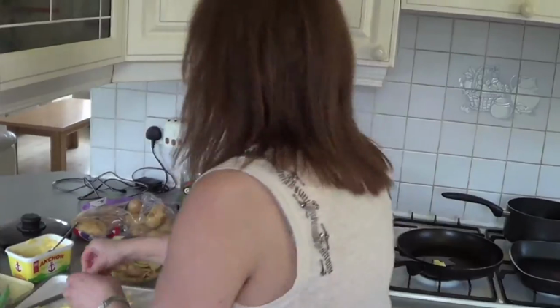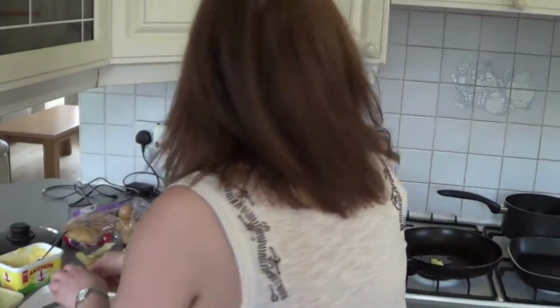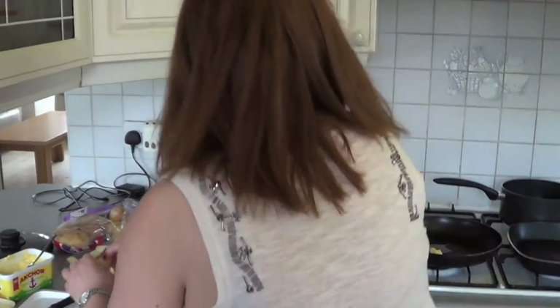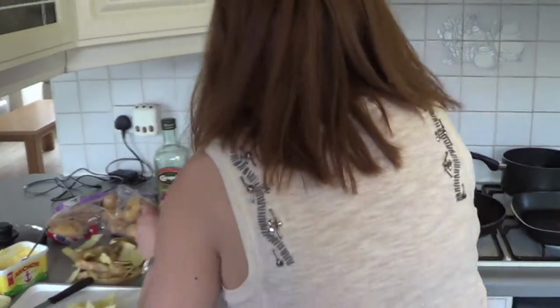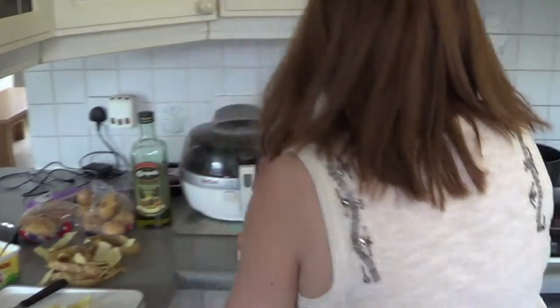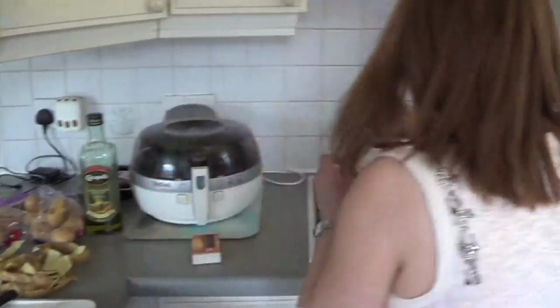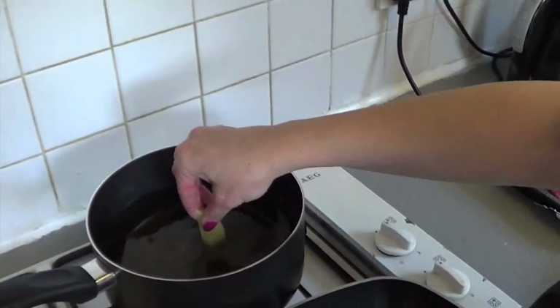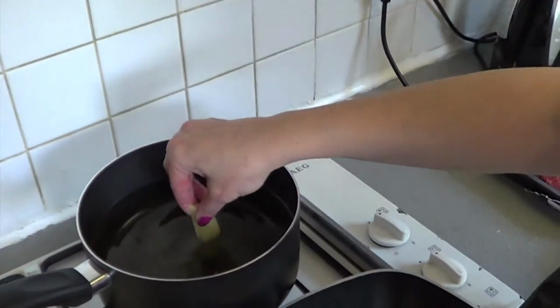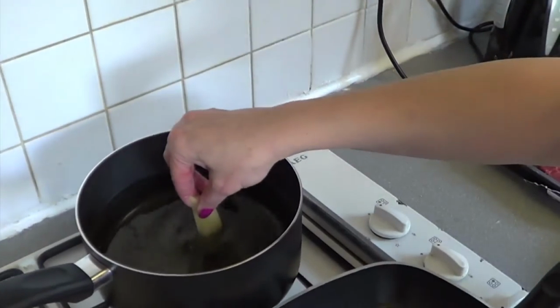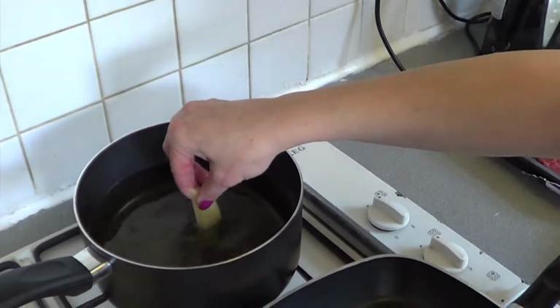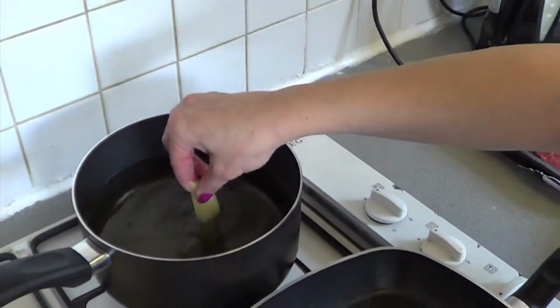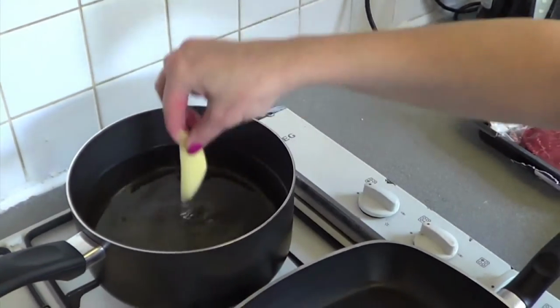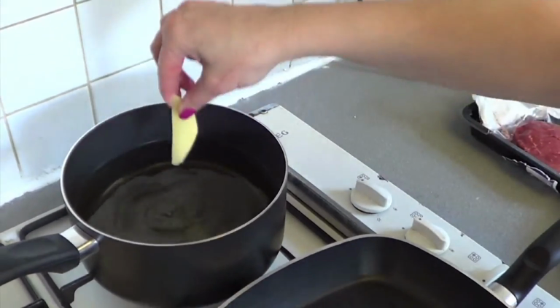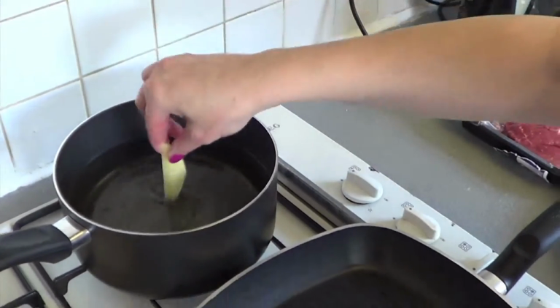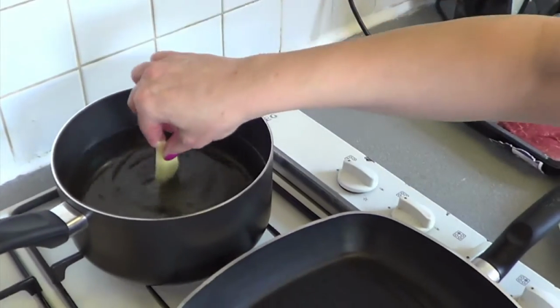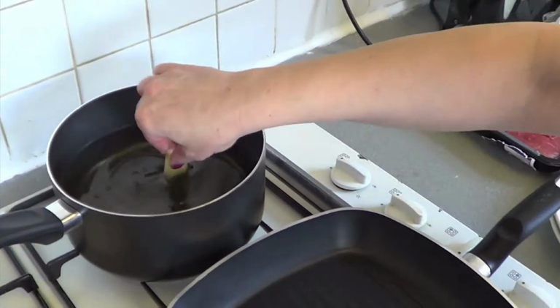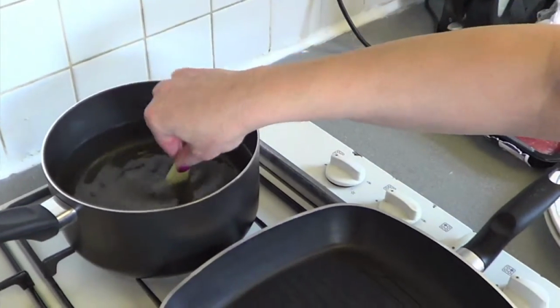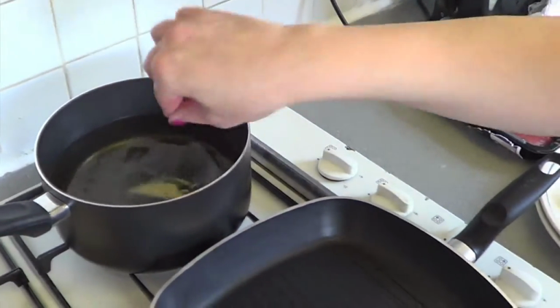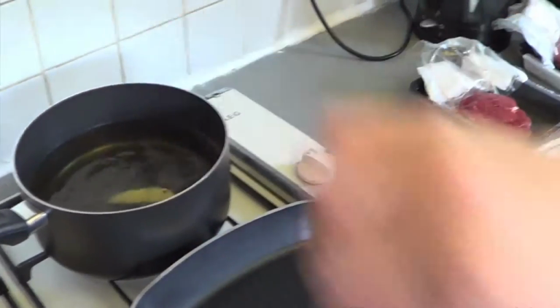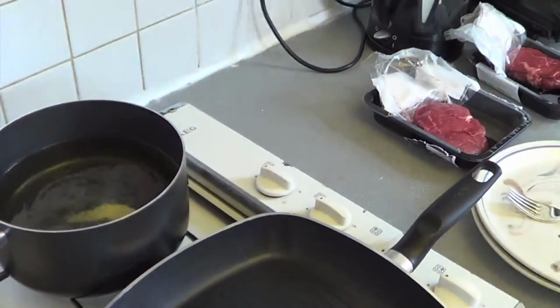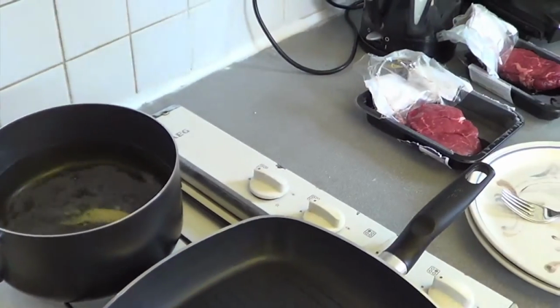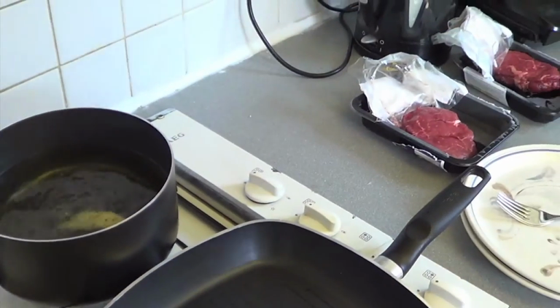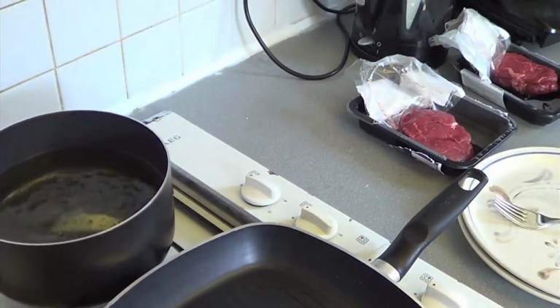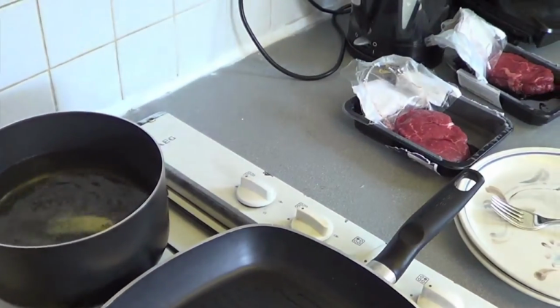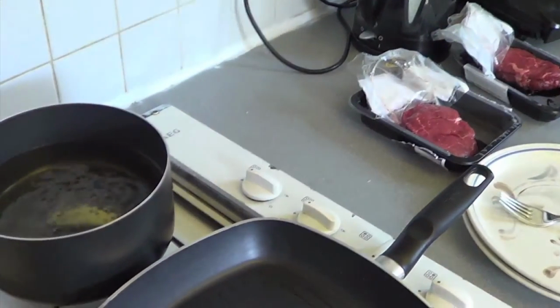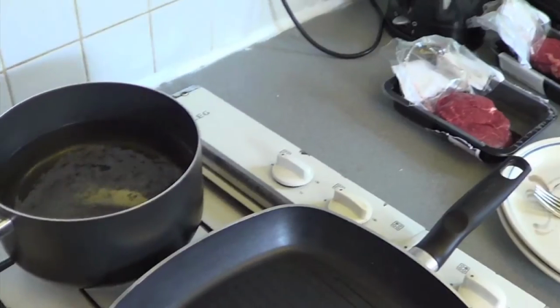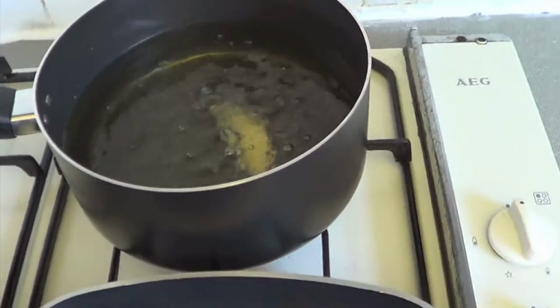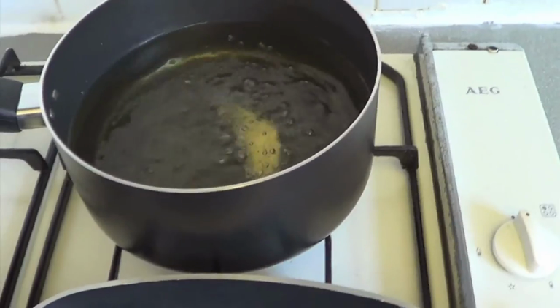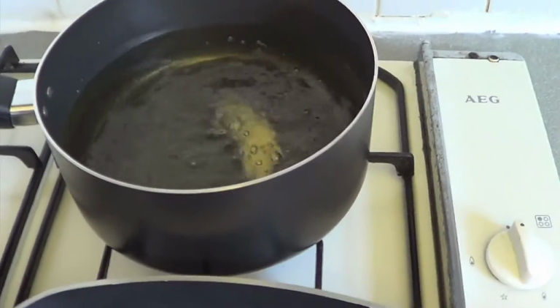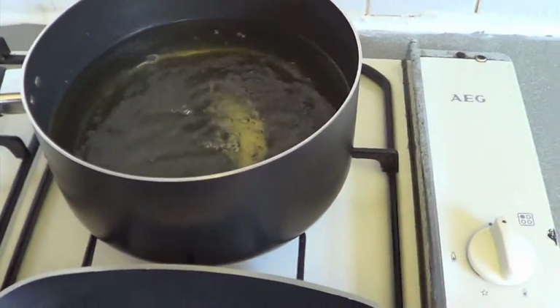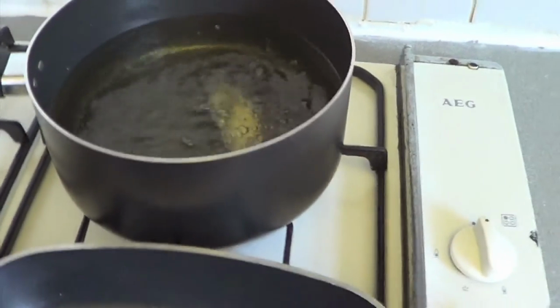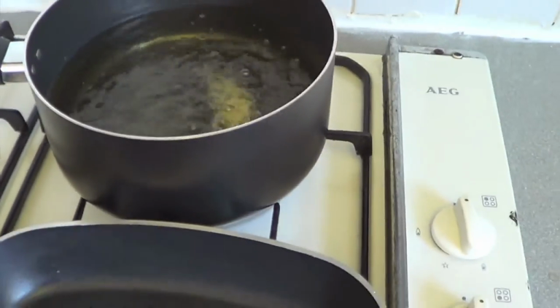Let's just check the oil. That's not too hot, so I'm going to put the chips in for 10 minutes — it's already started sizzling.